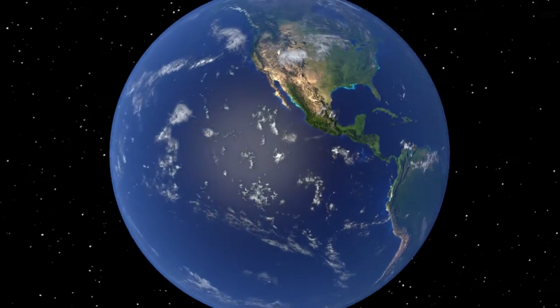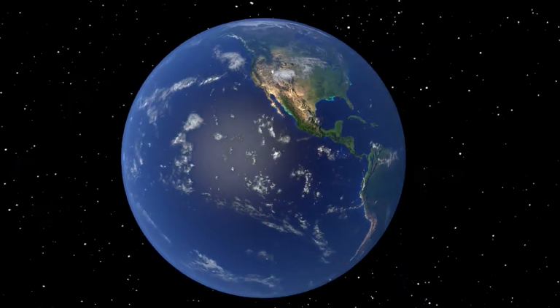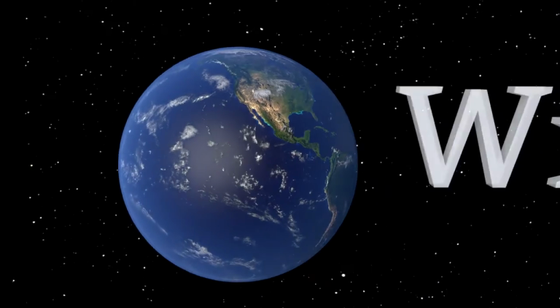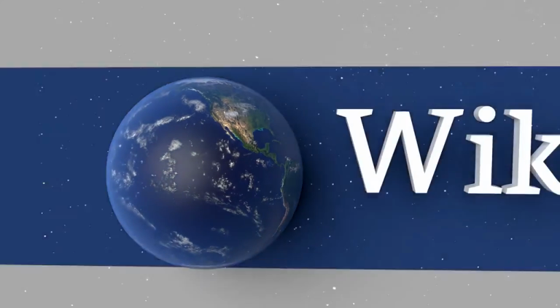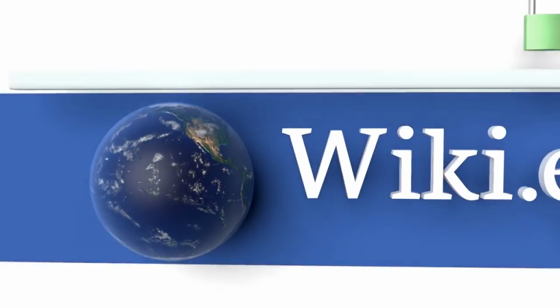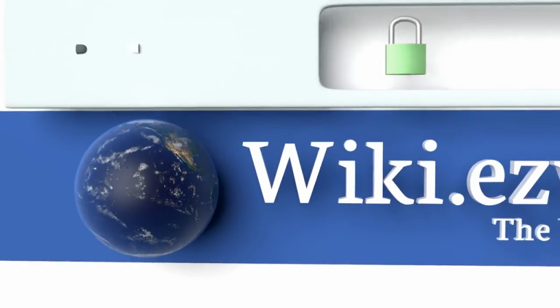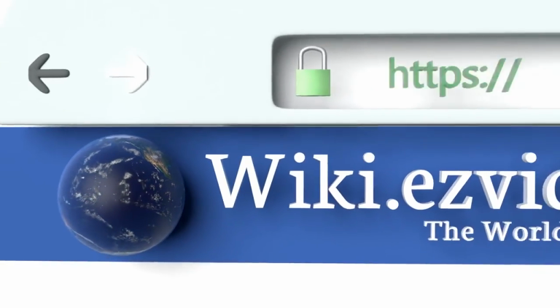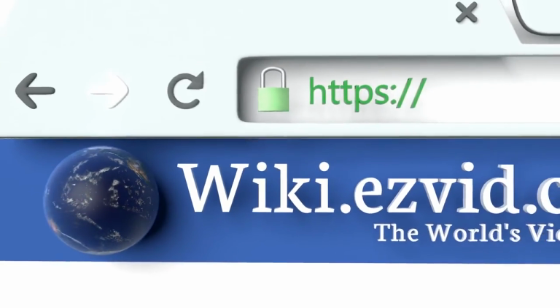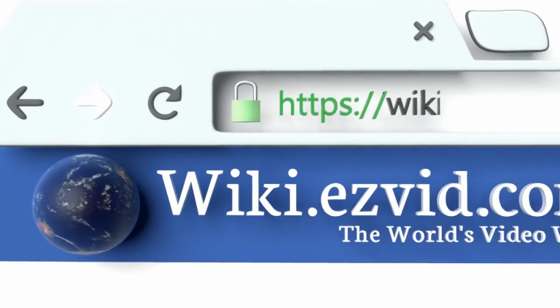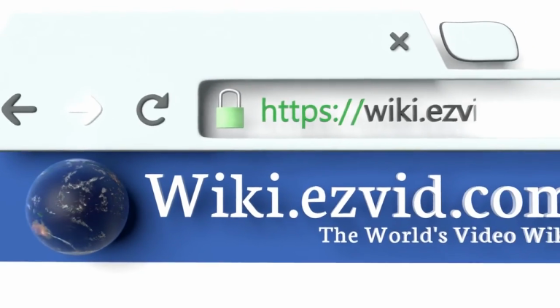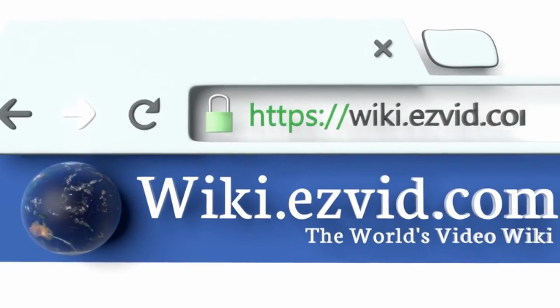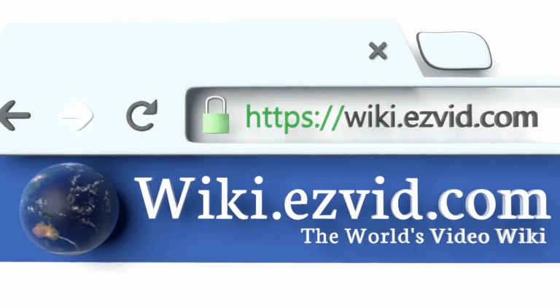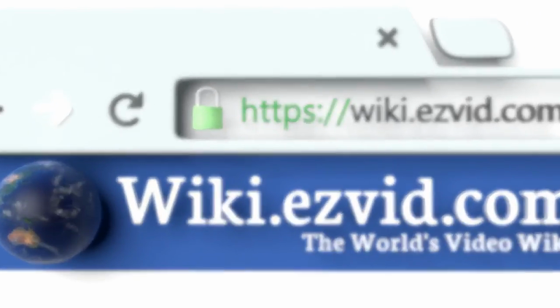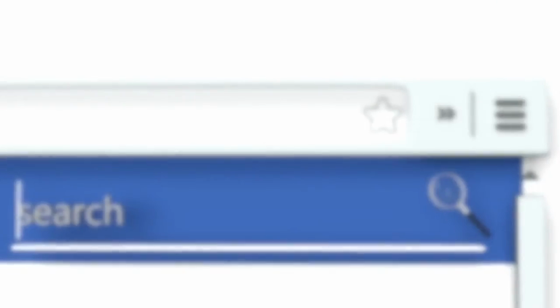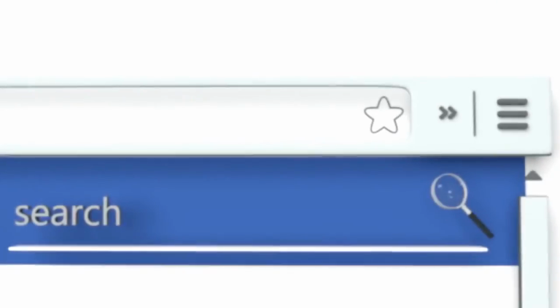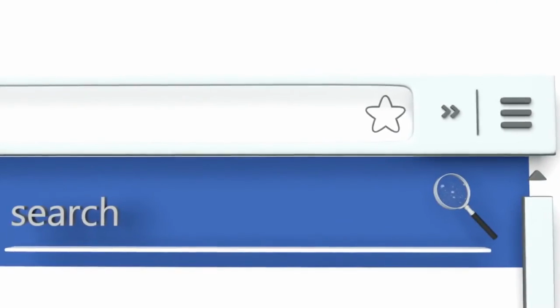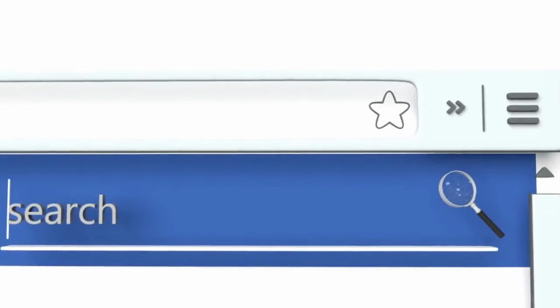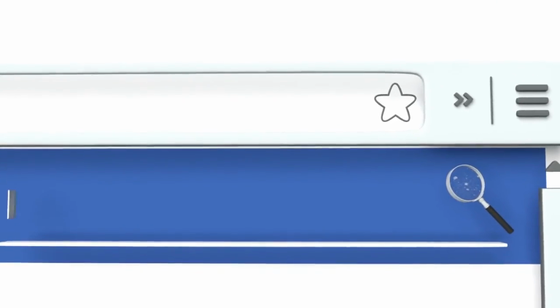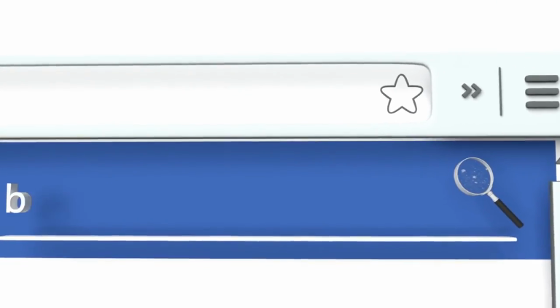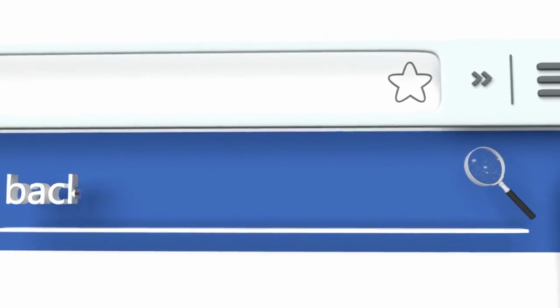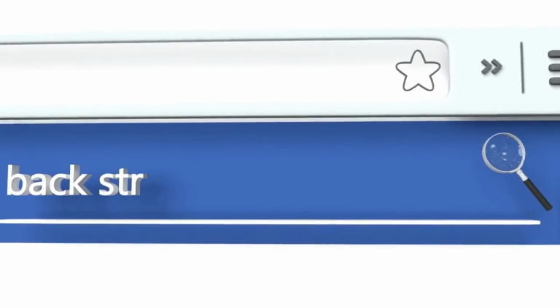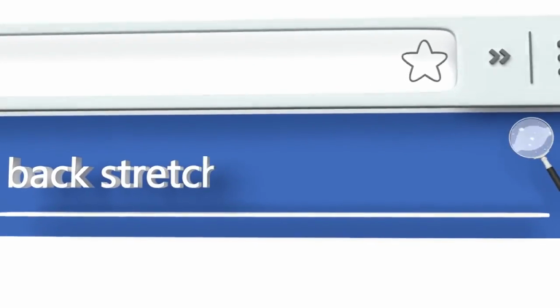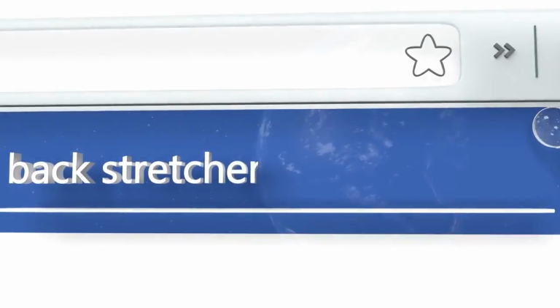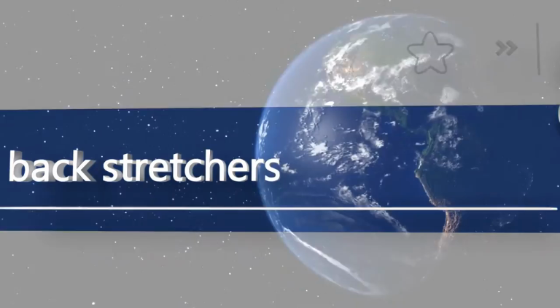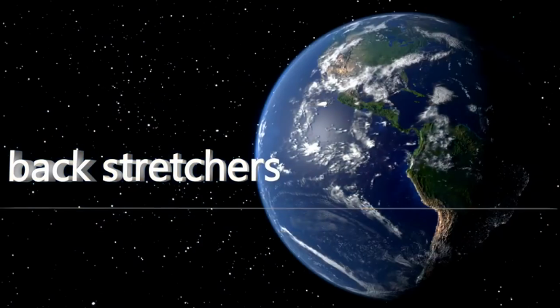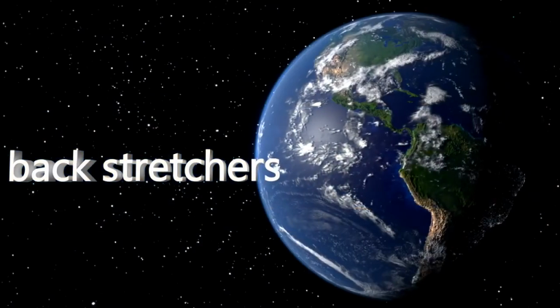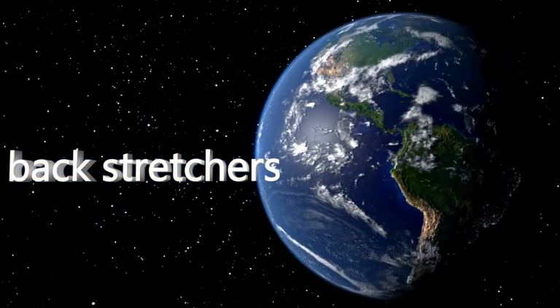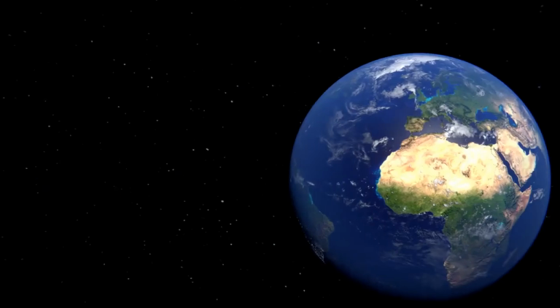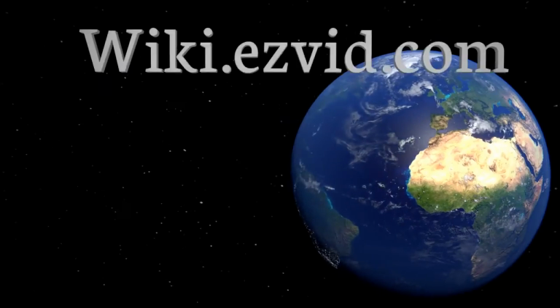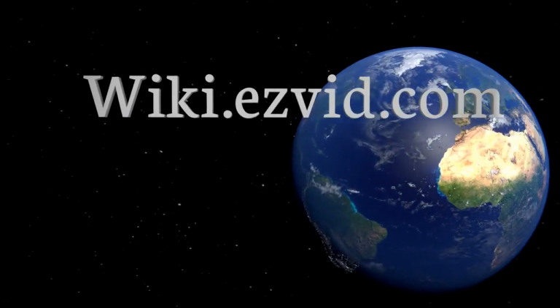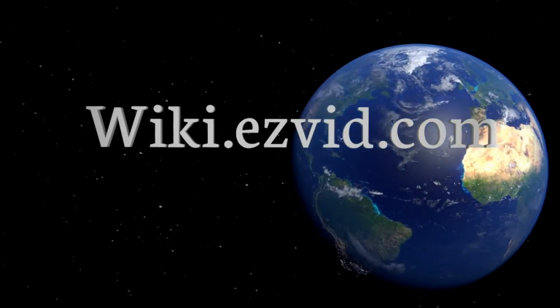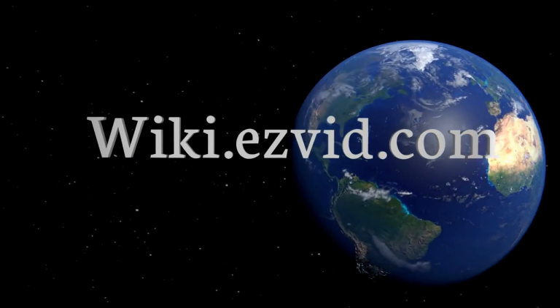To see all of our choices, go to wiki.easyvid.com and search for back stretchers, or click beneath this video.